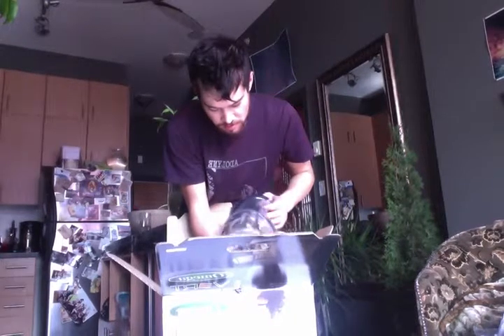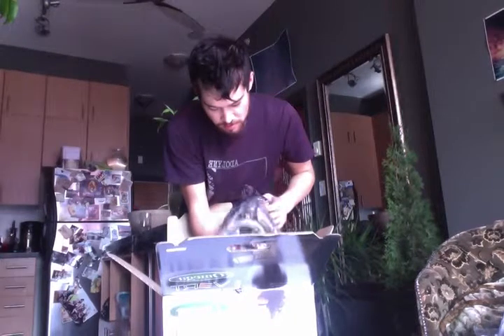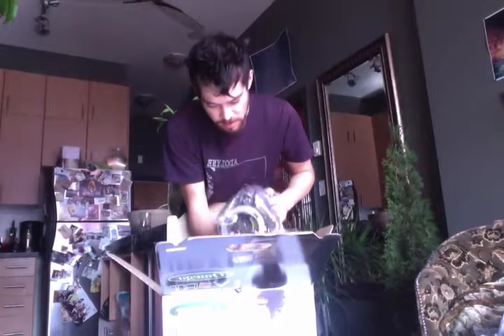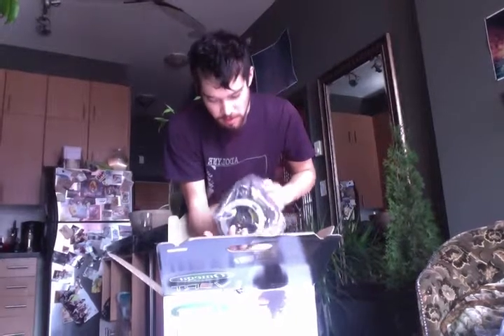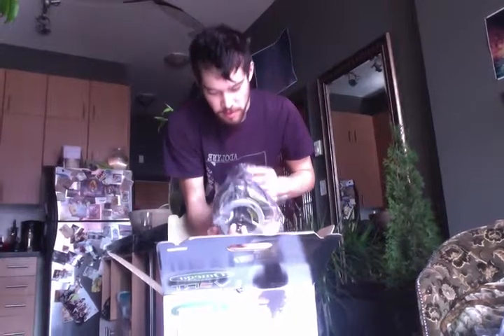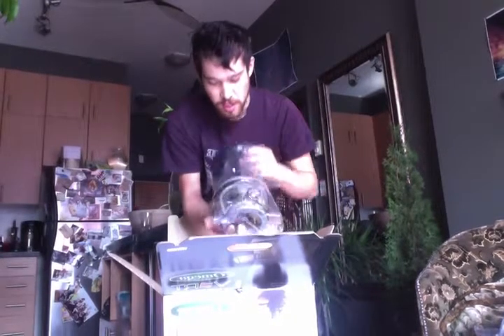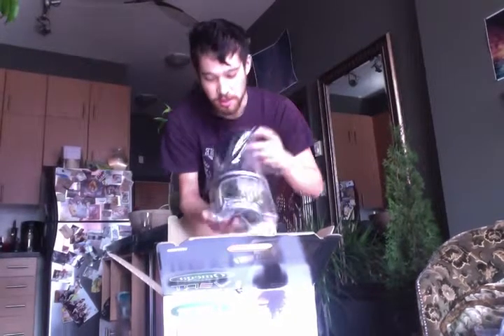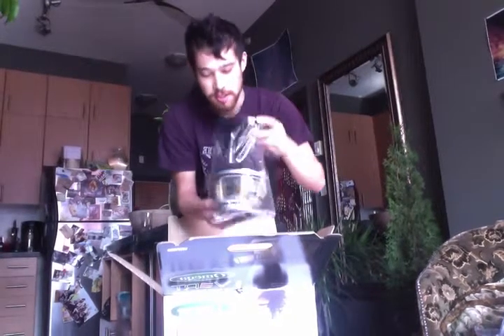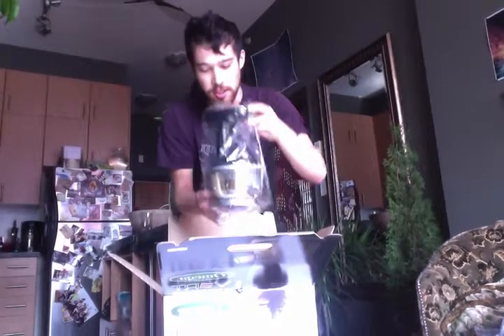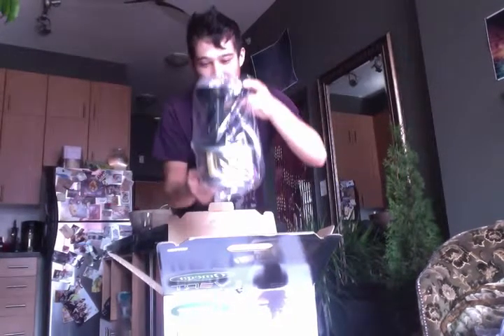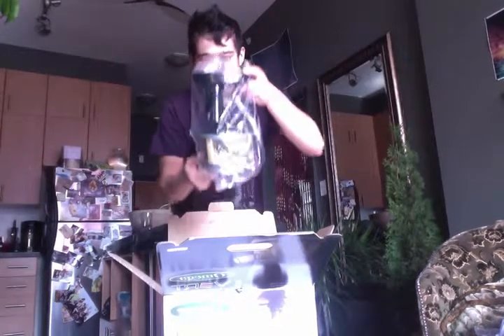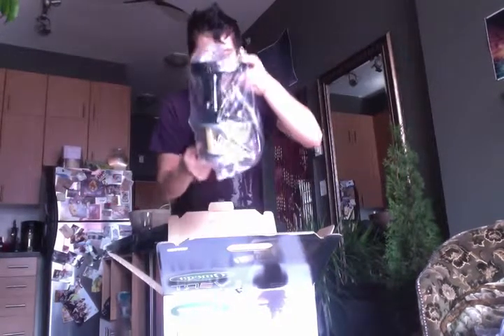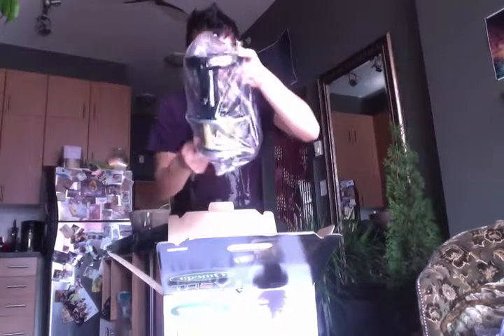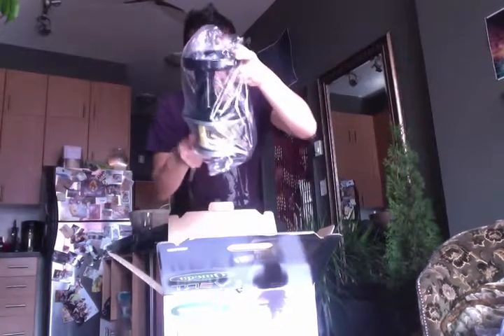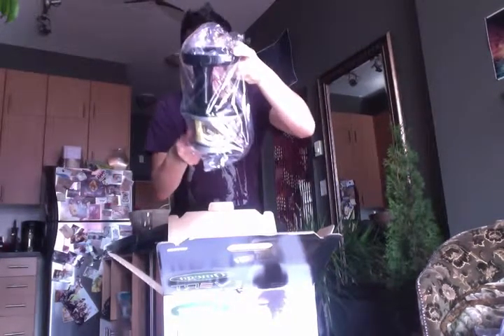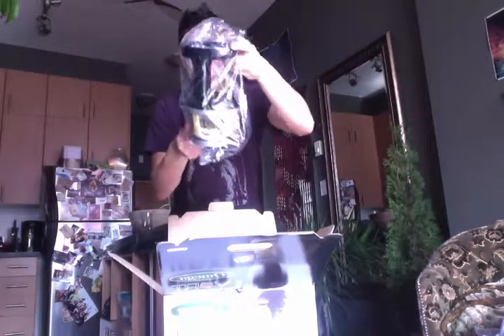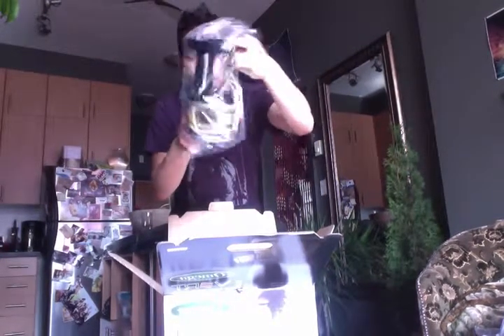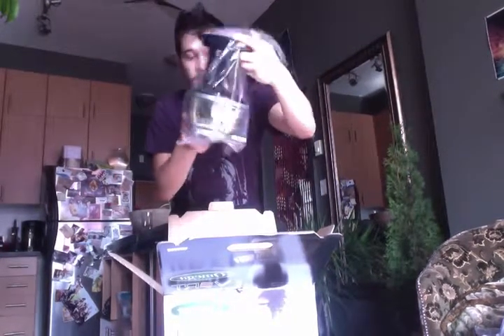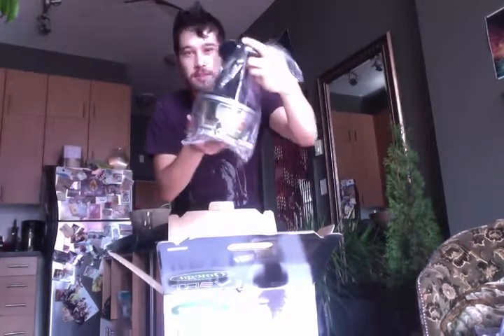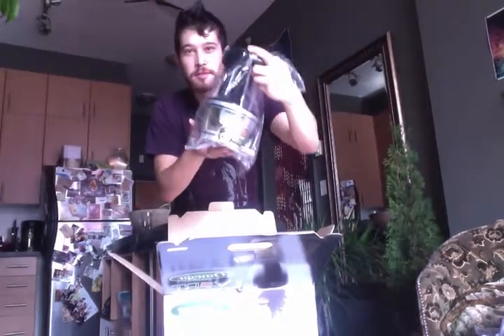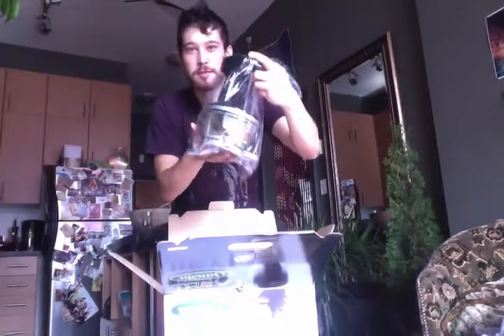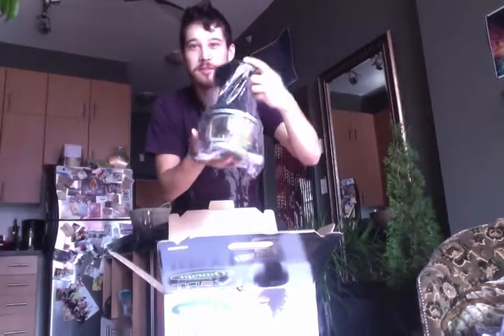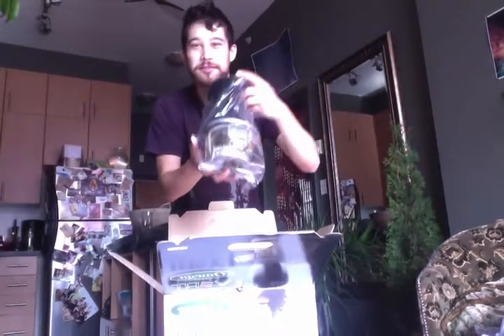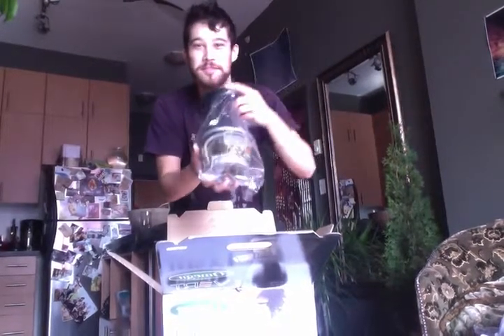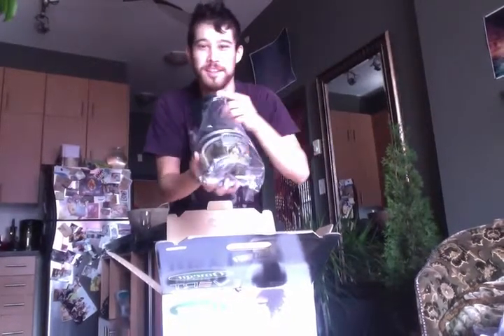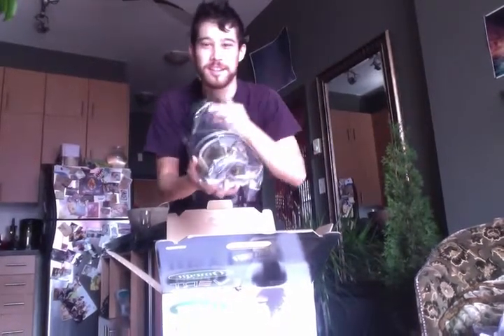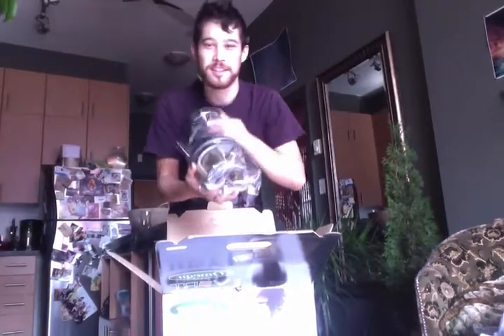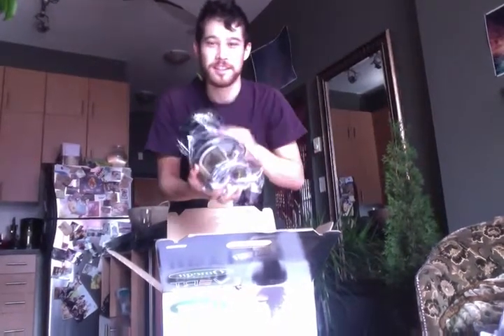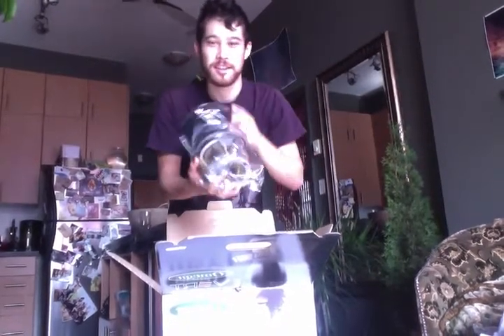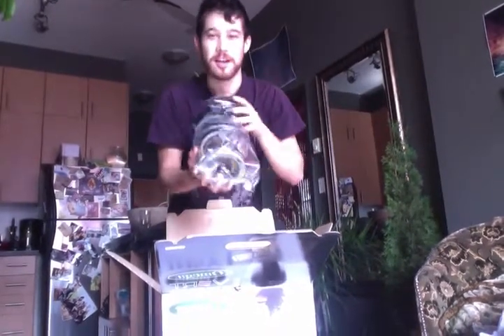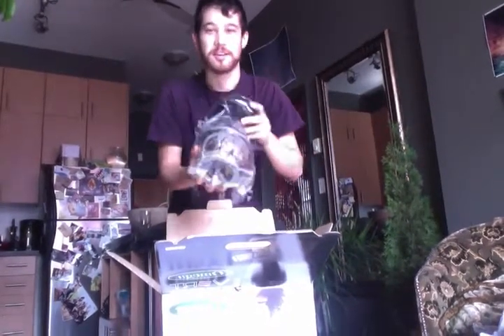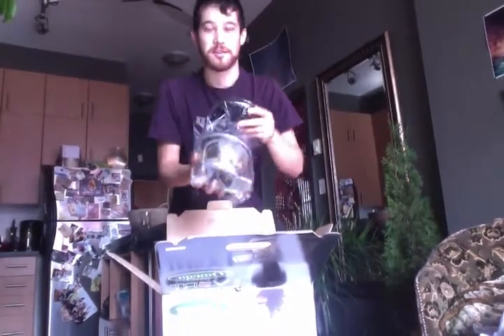I don't know what the hell this thing is, but I didn't order this, but yeah, anyway.